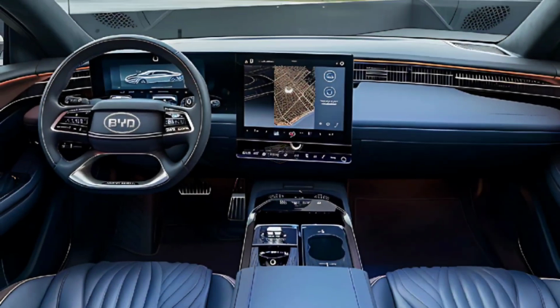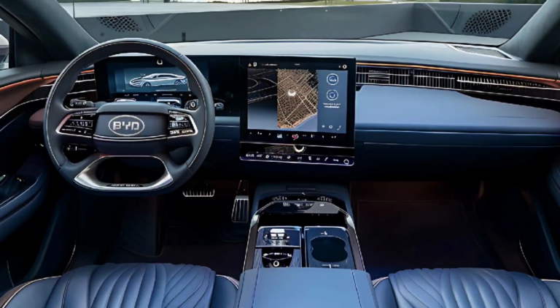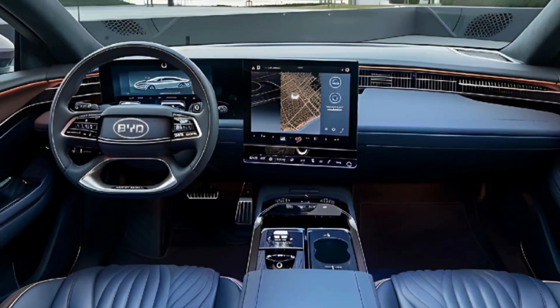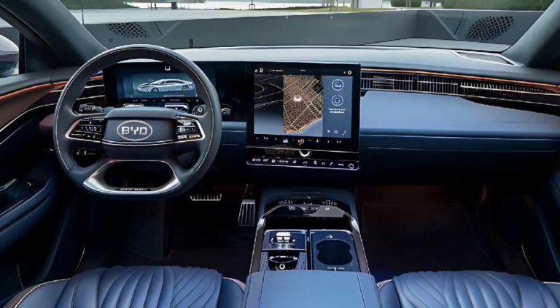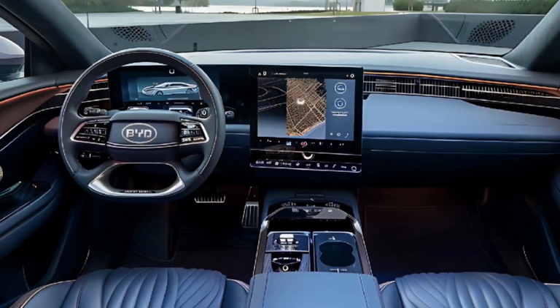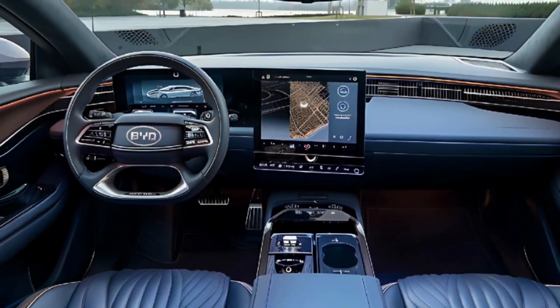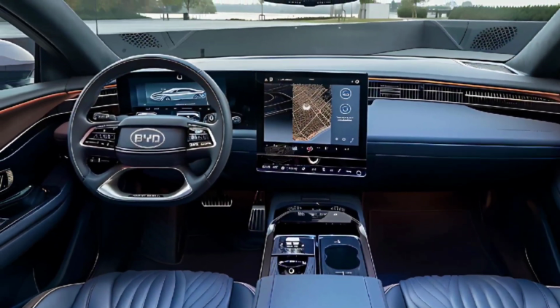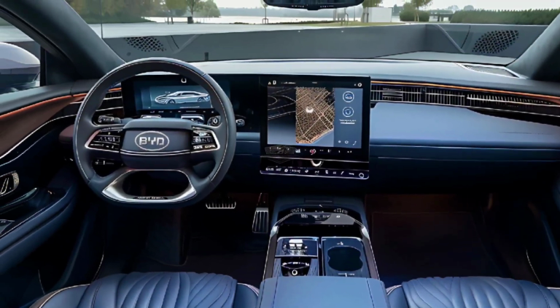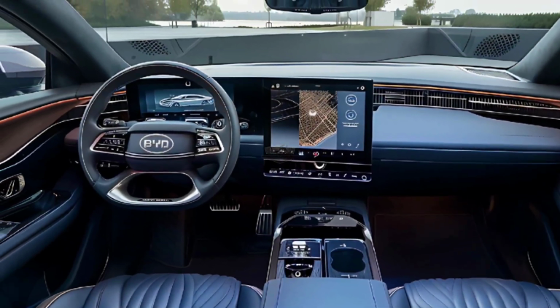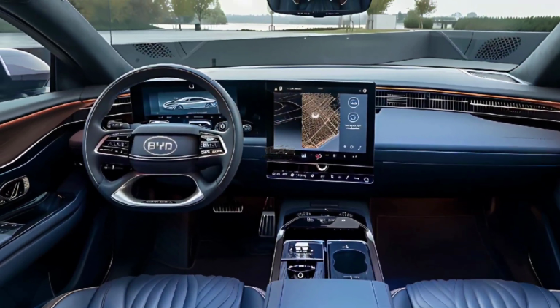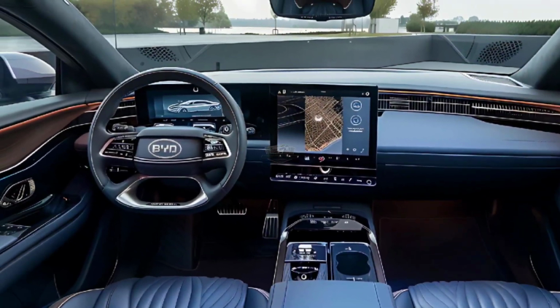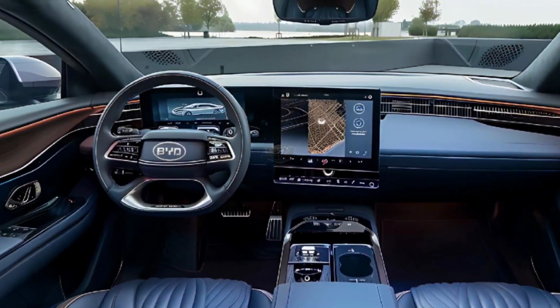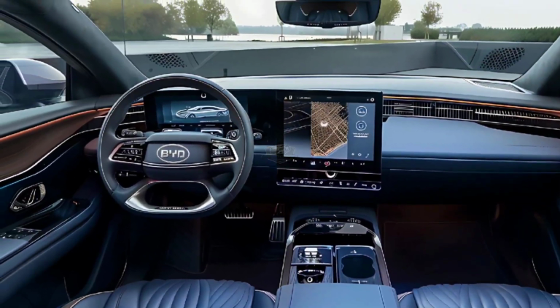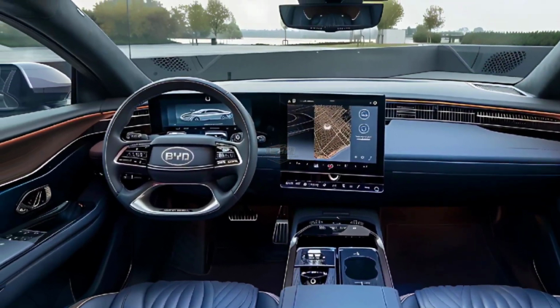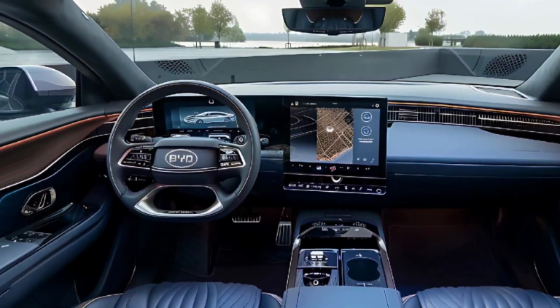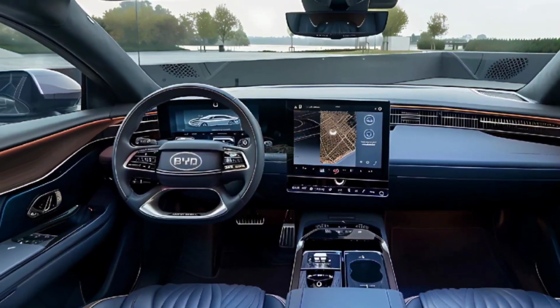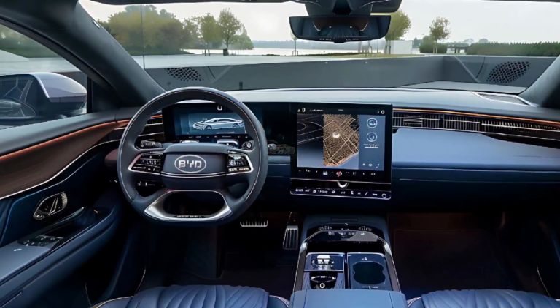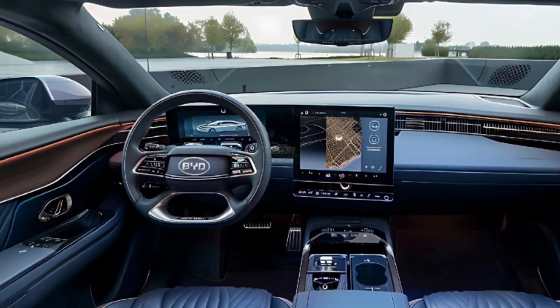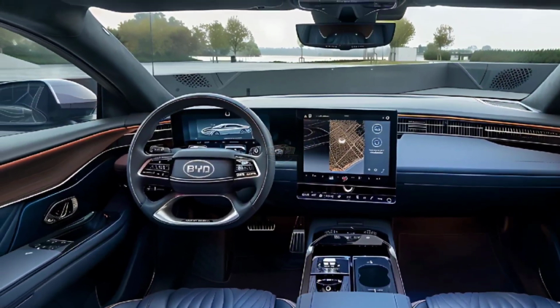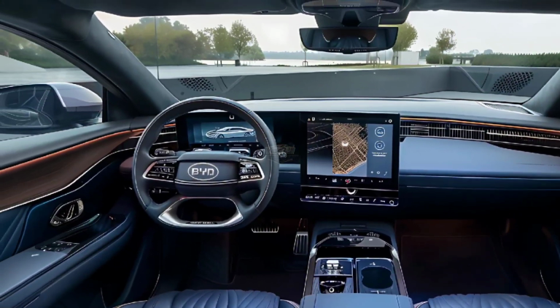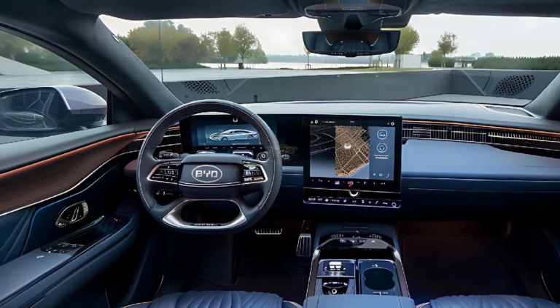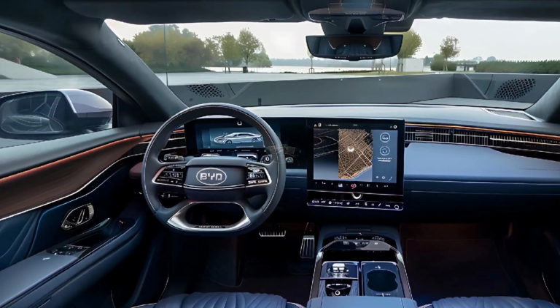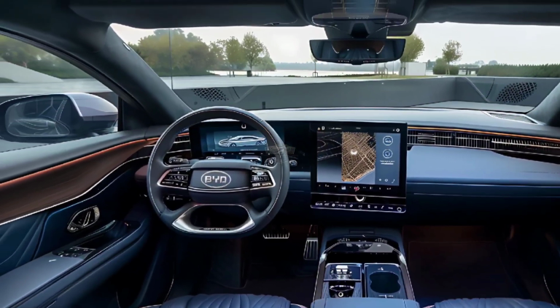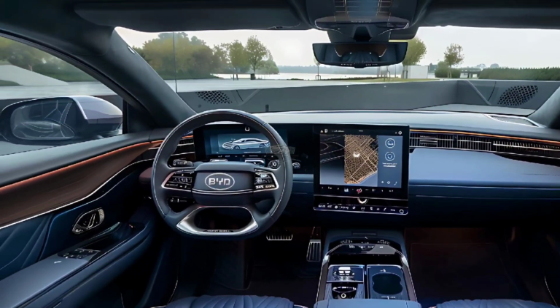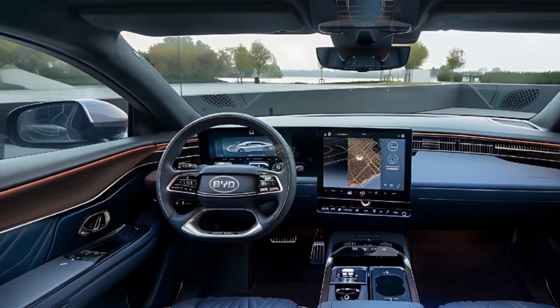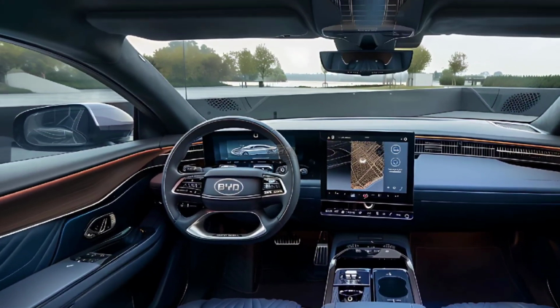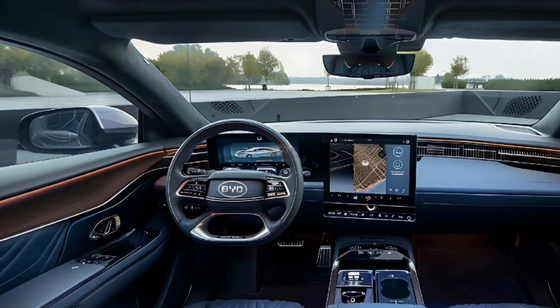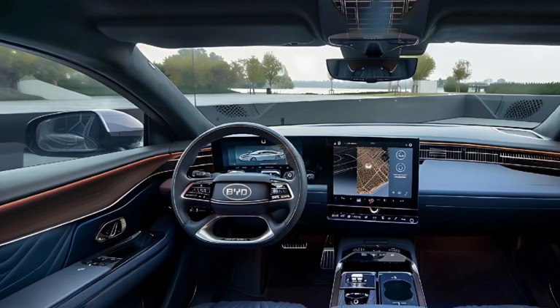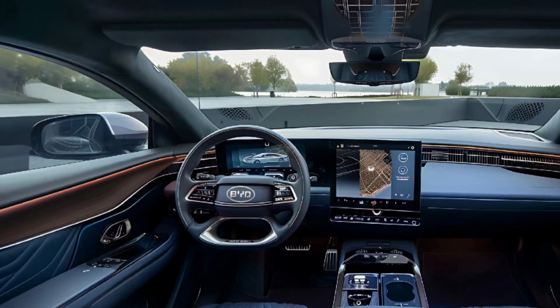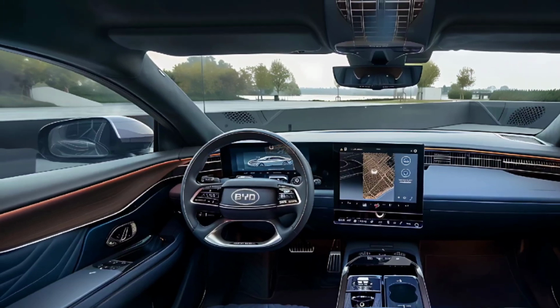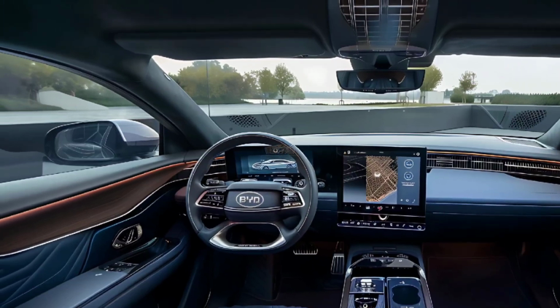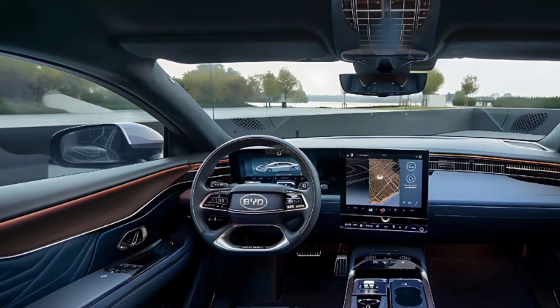BYD's new chassis technology combines electronically controlled valves with variable-dampening shock absorbers to provide a better balance between ride and agility, and is one of the new chassis technologies intended to enhance the way the Seal drives.